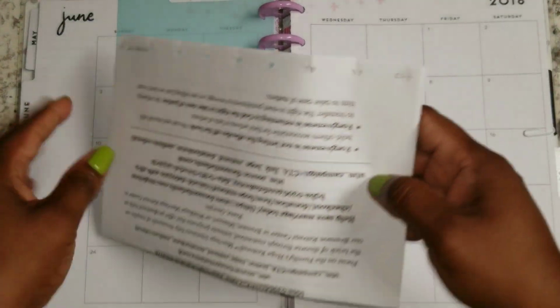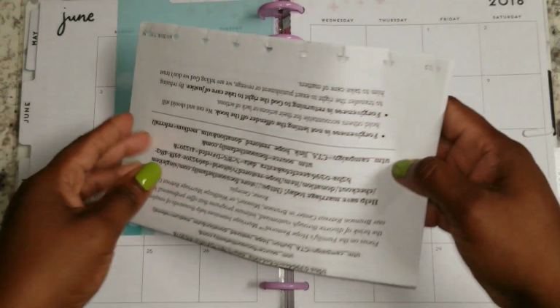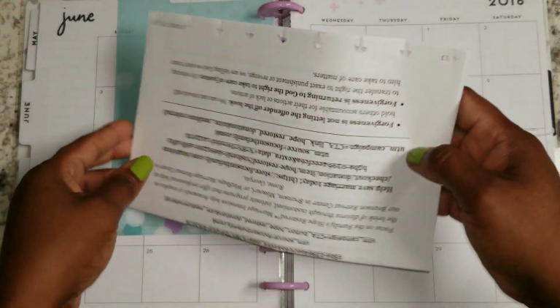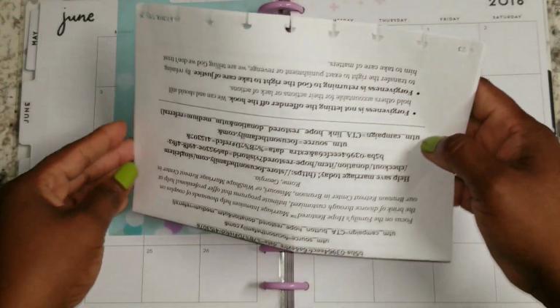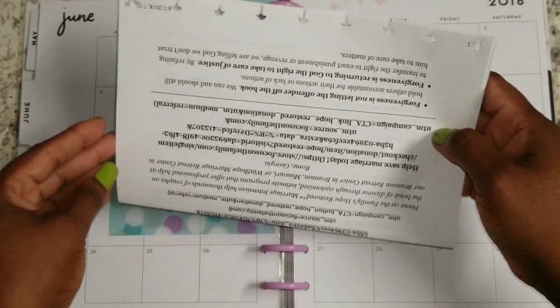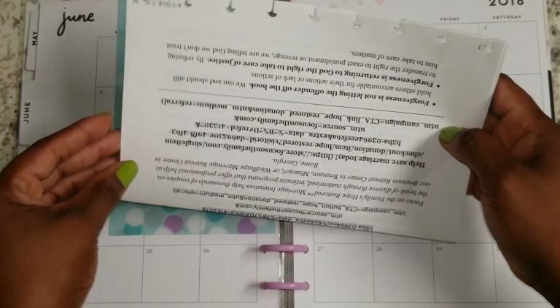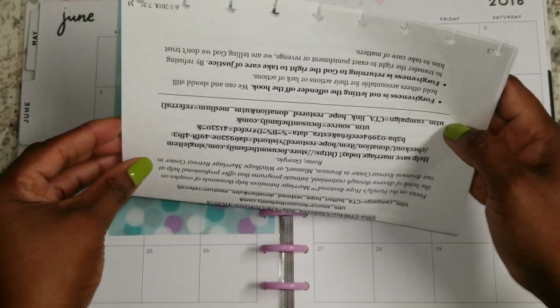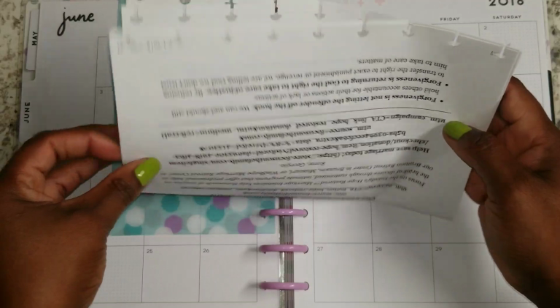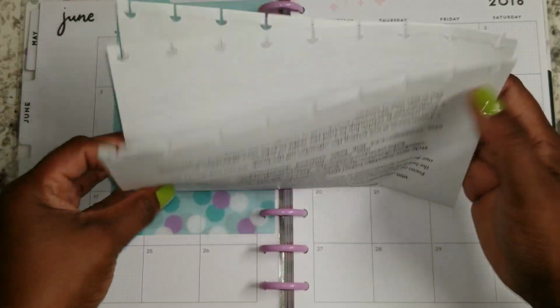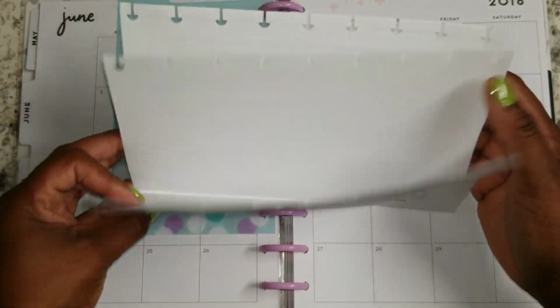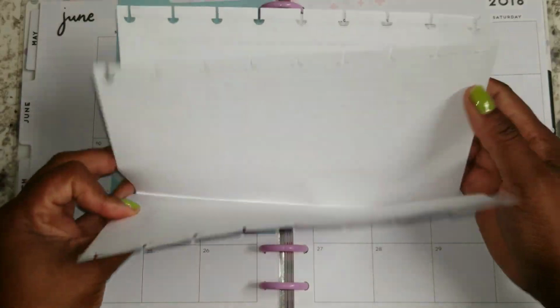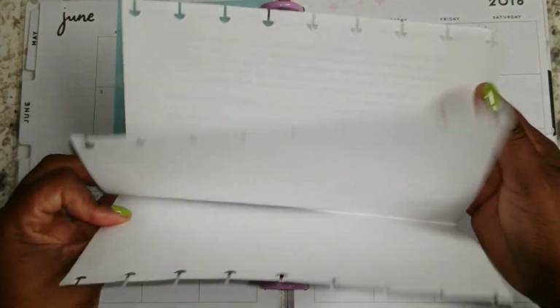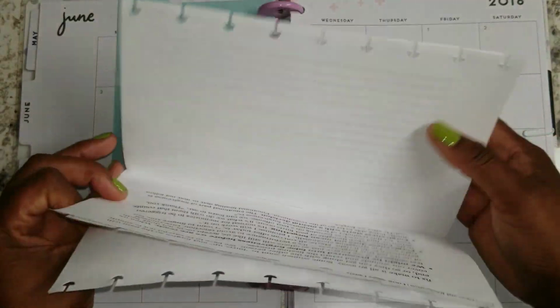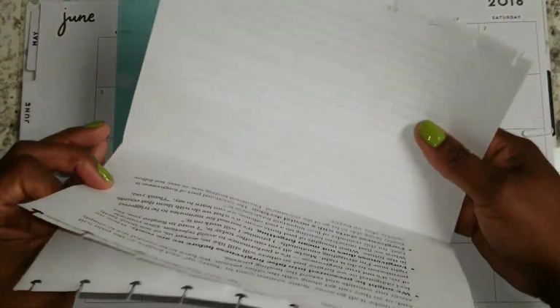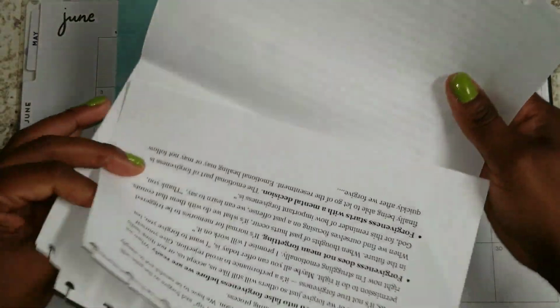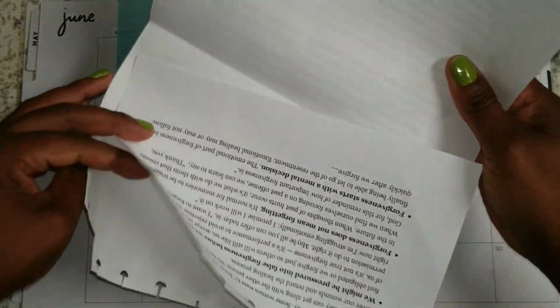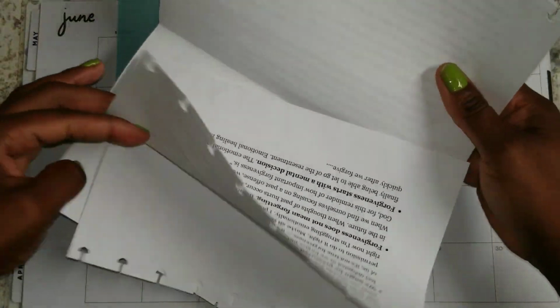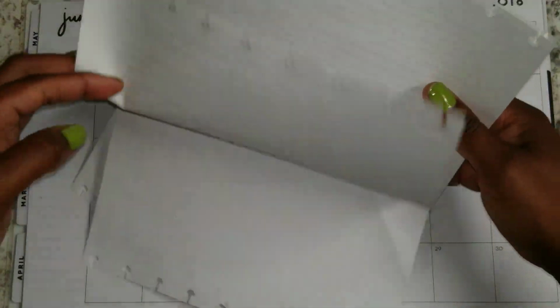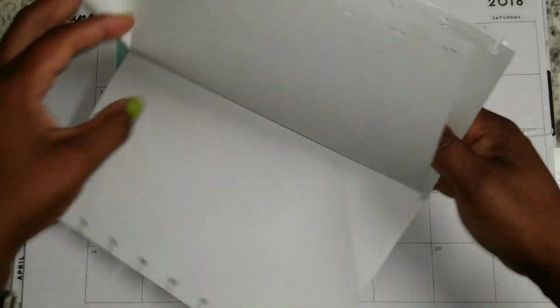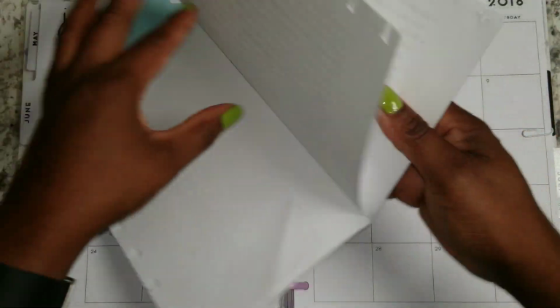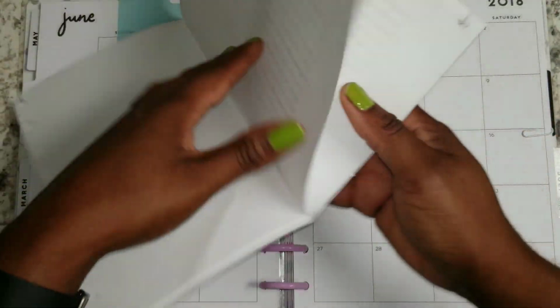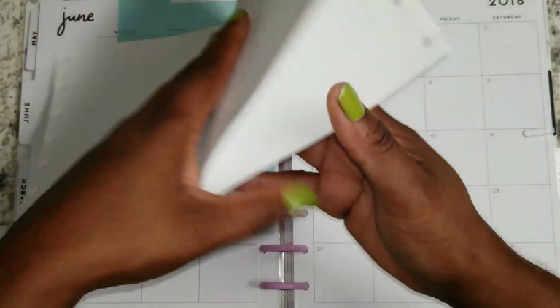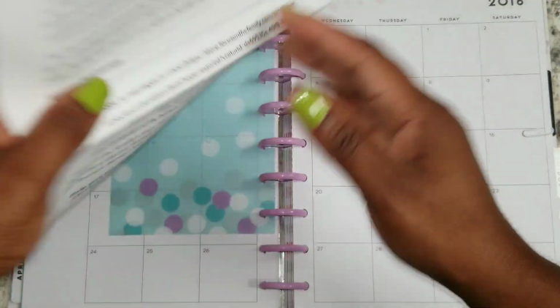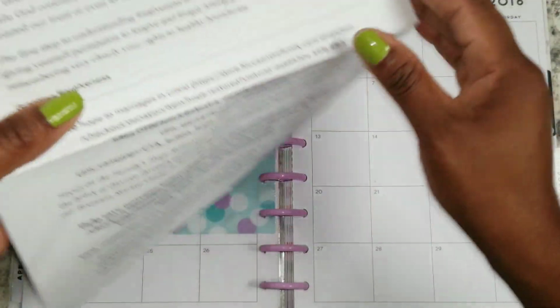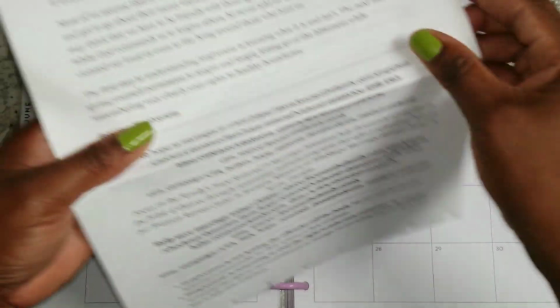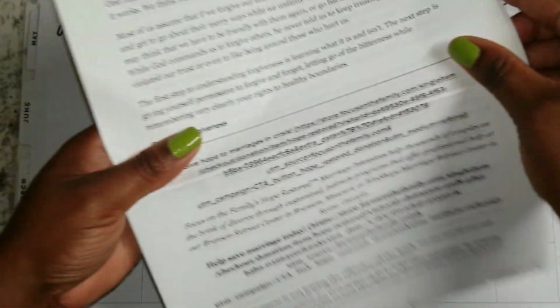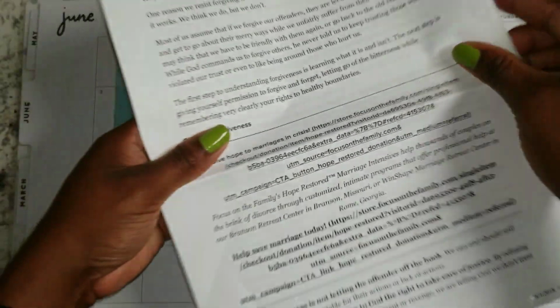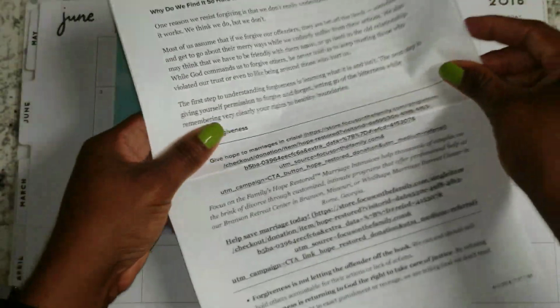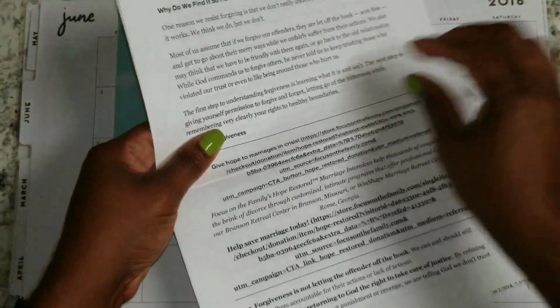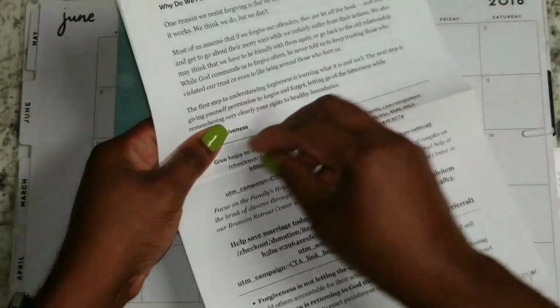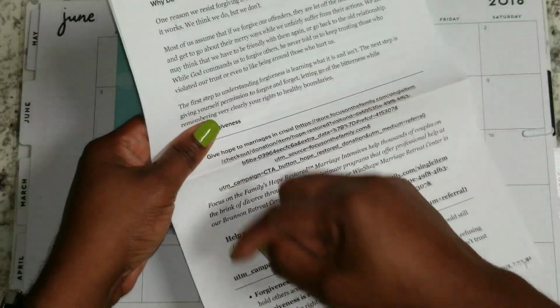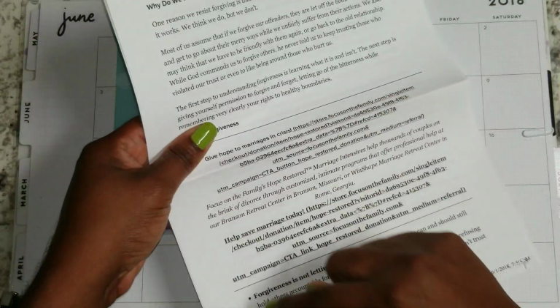Now, this does have a lot more points that I need to dig deeper into — there are 17 points here that the author says that we should know about and understand about forgiveness. And there are only a few on this first sheet.